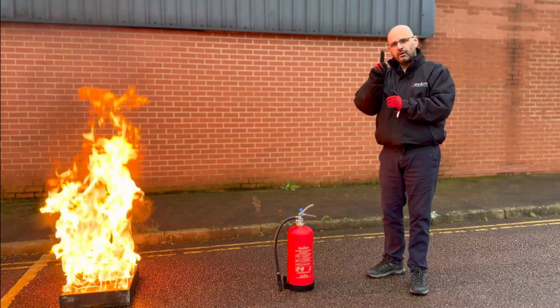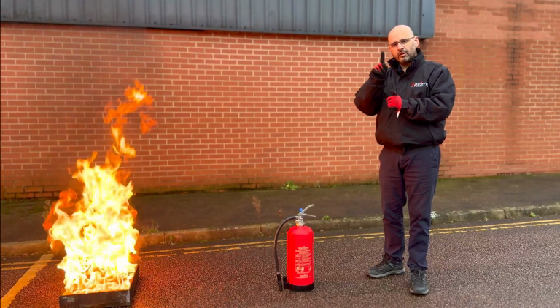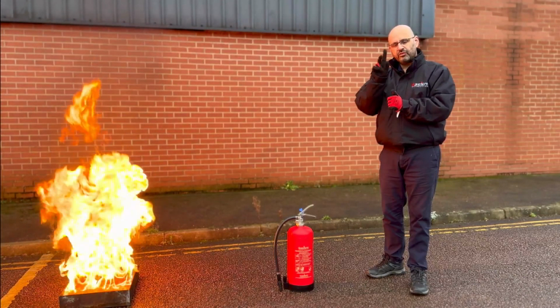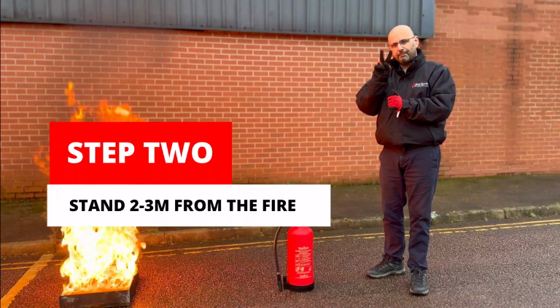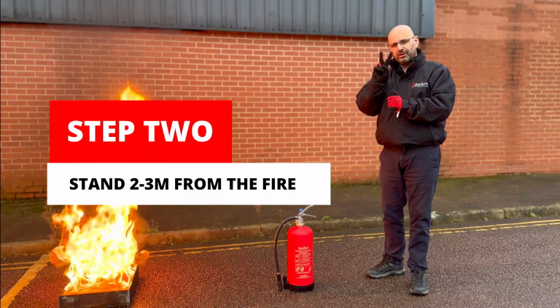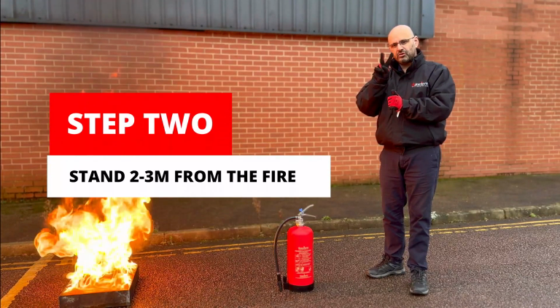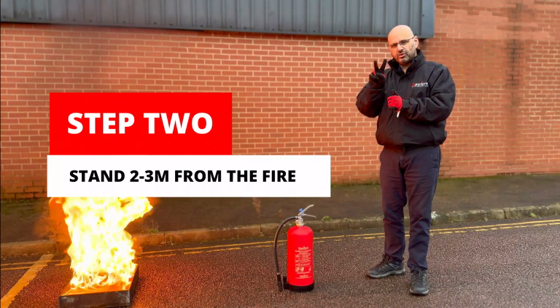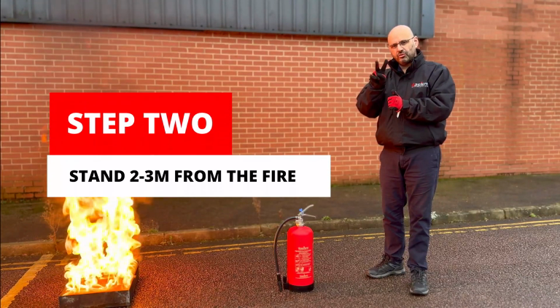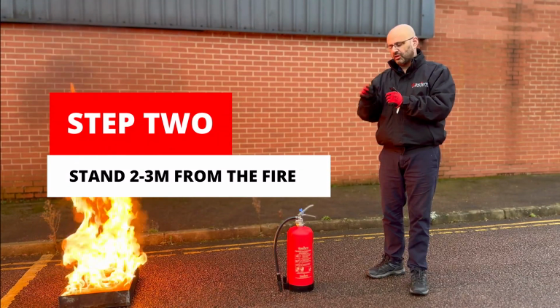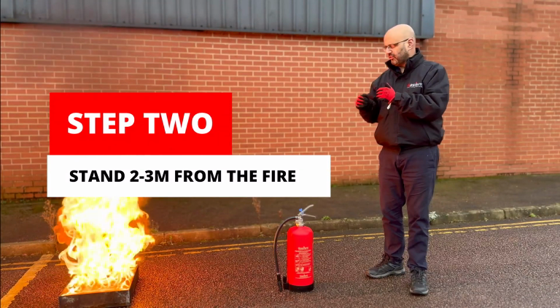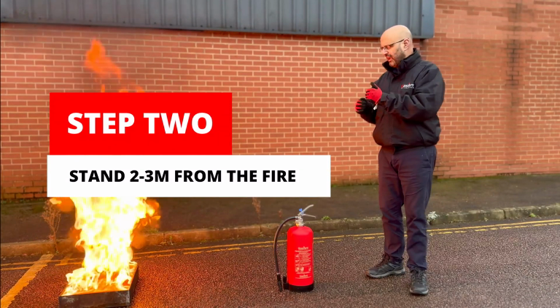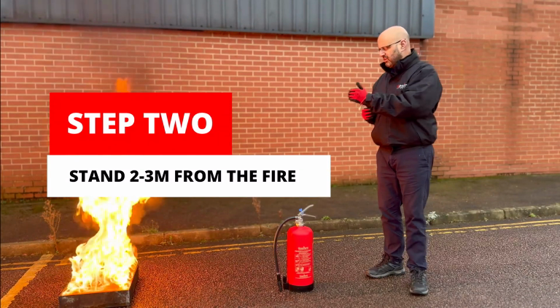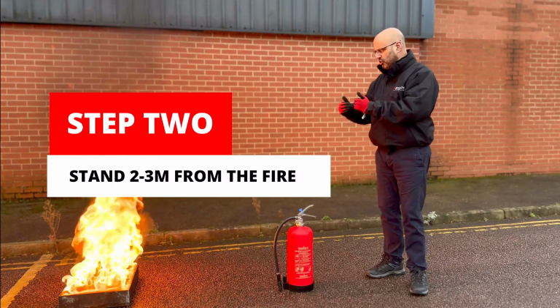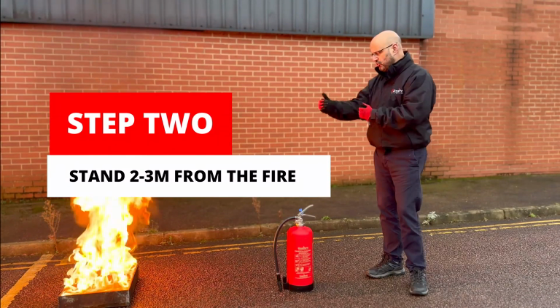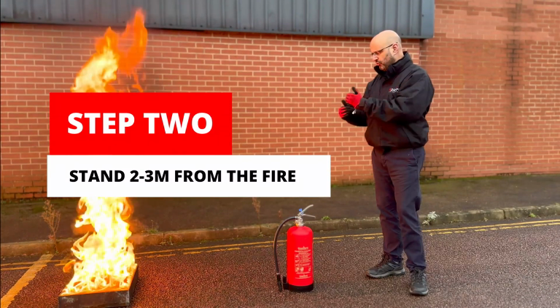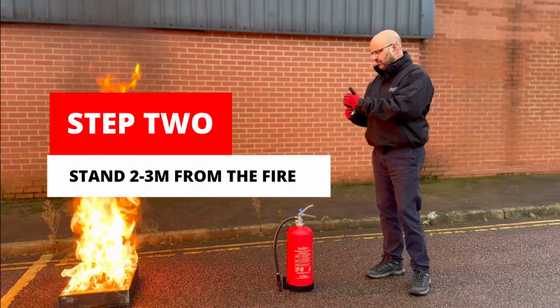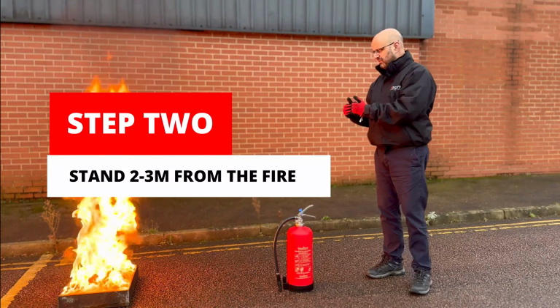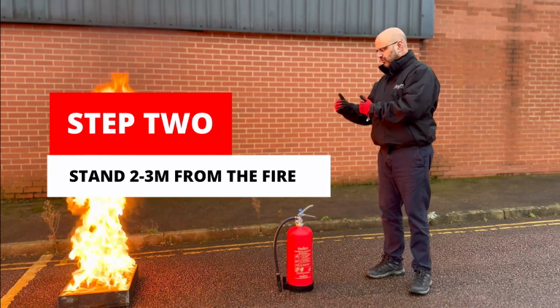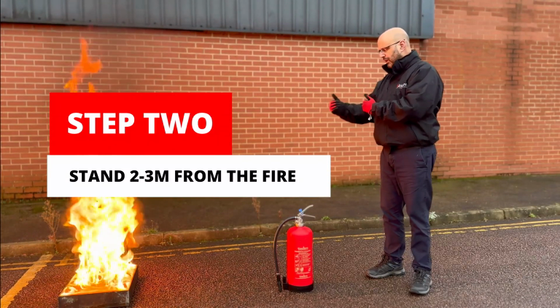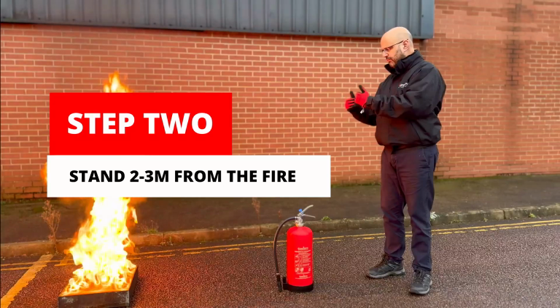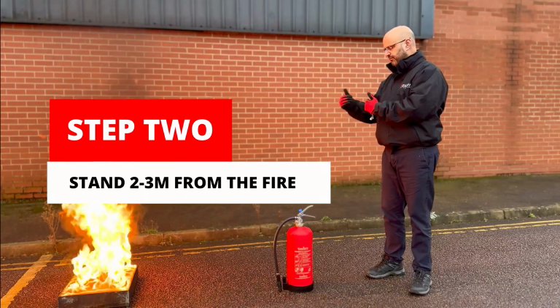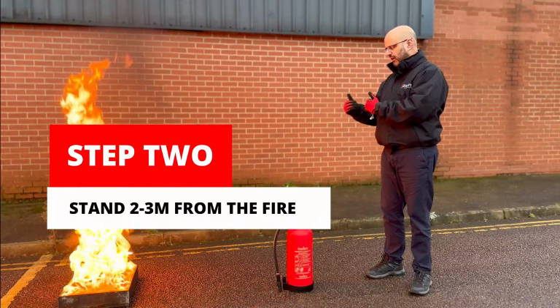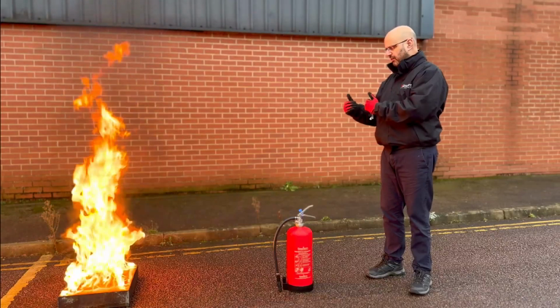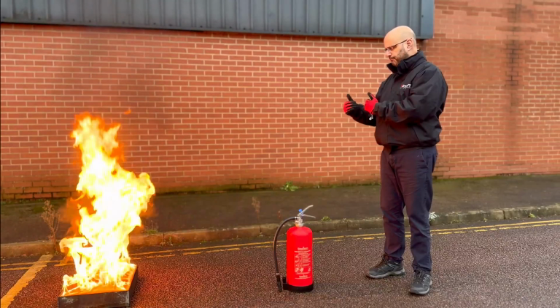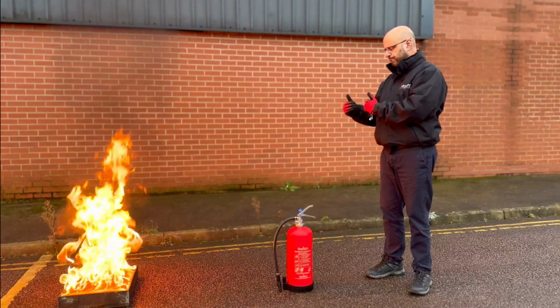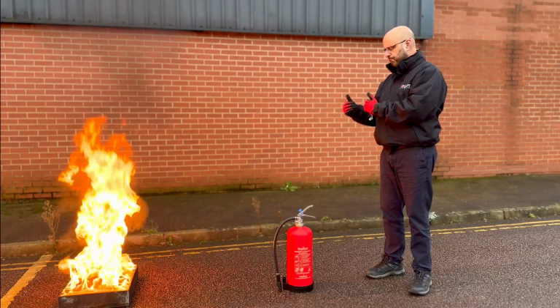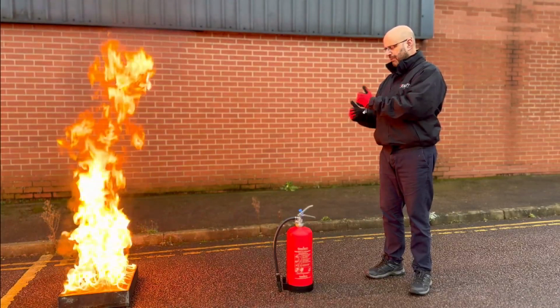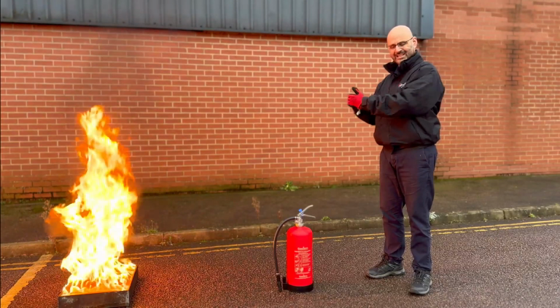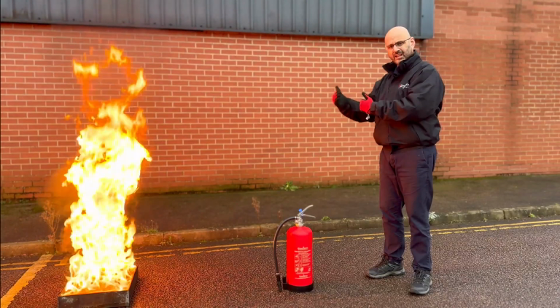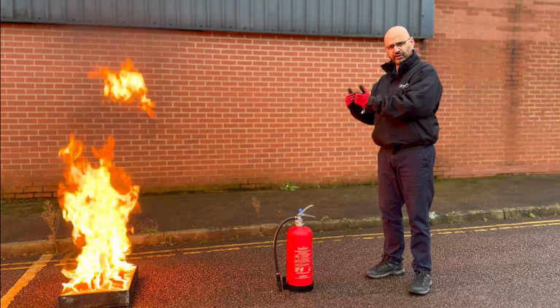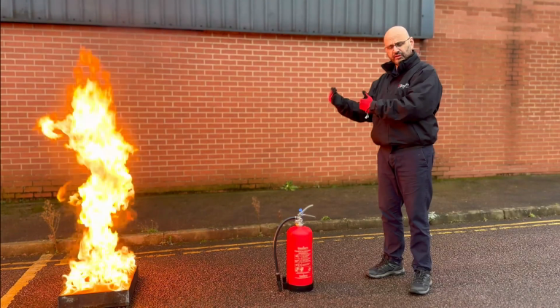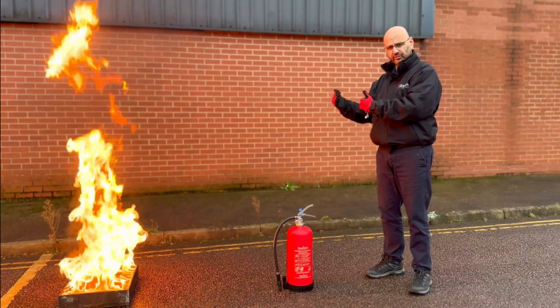Step two: stand two to three metres away from the fire, maintaining a safe distance.